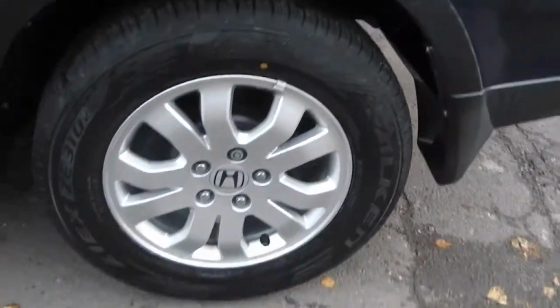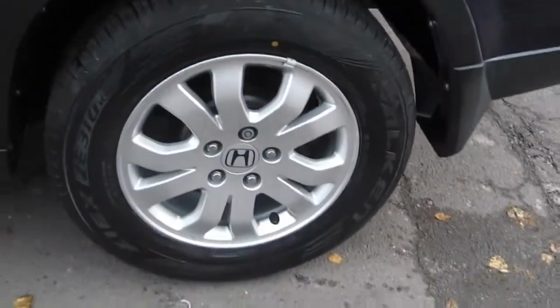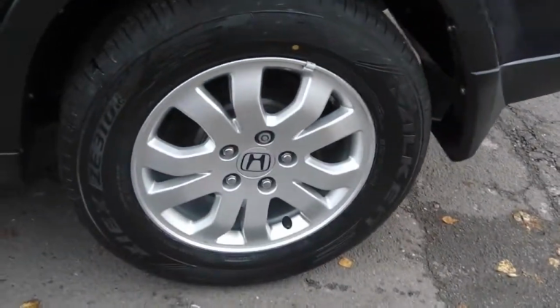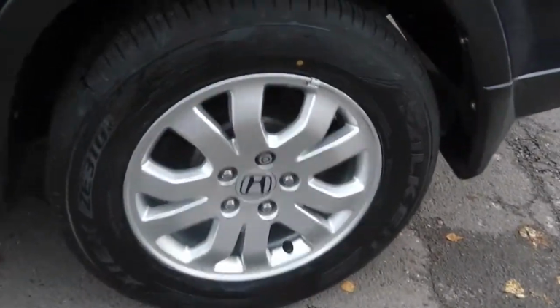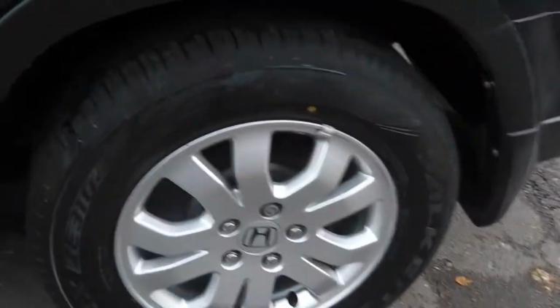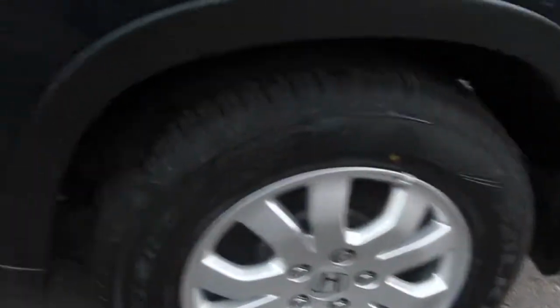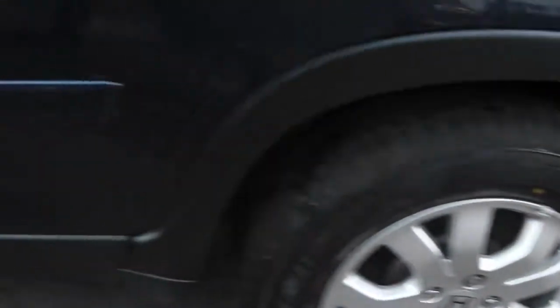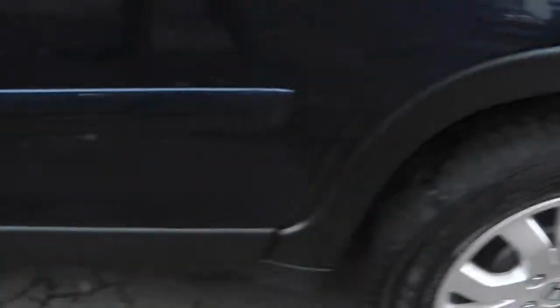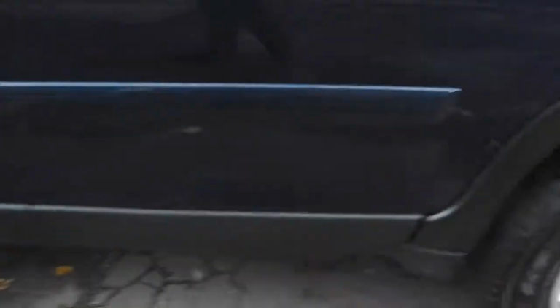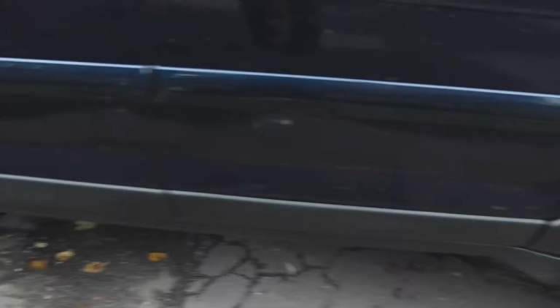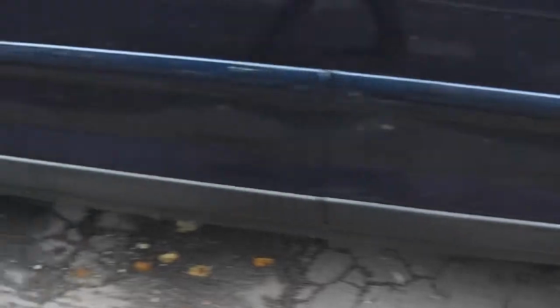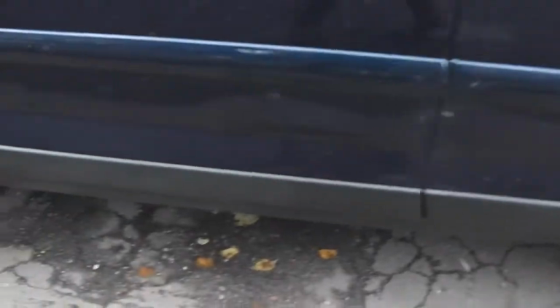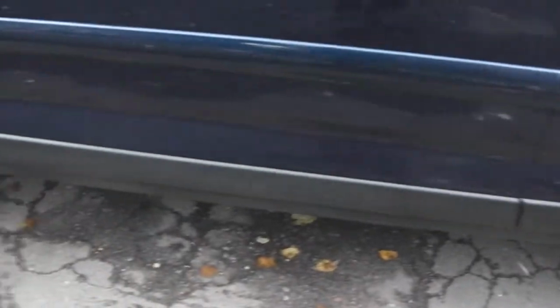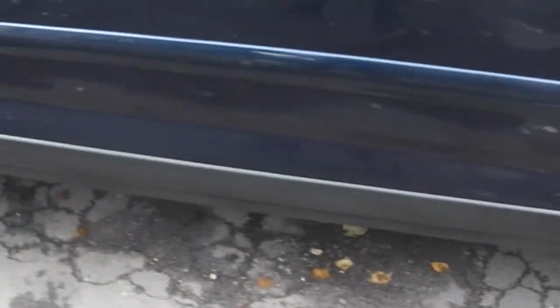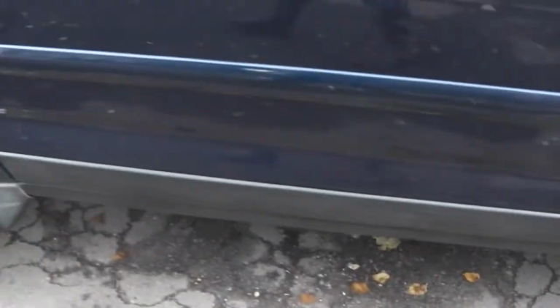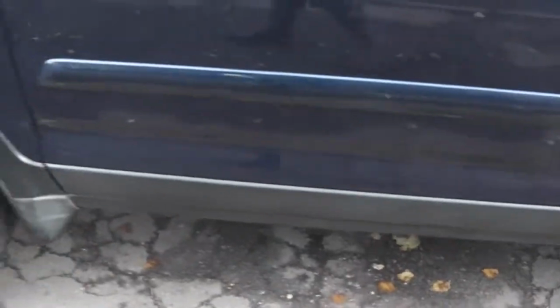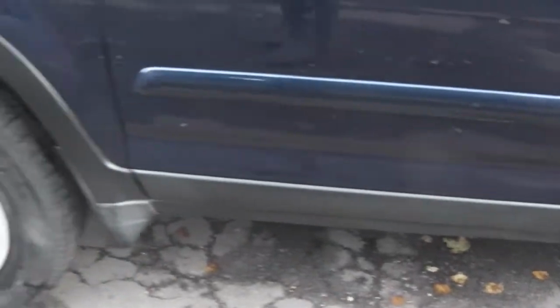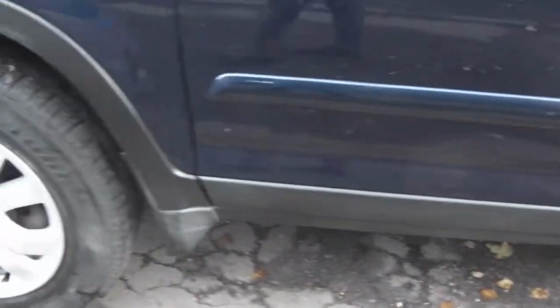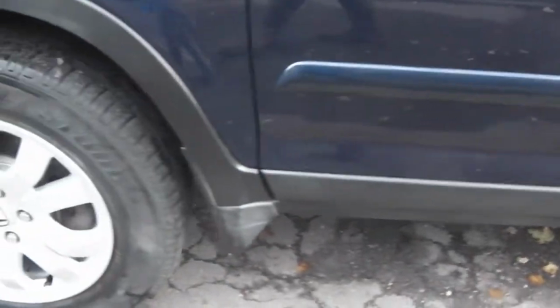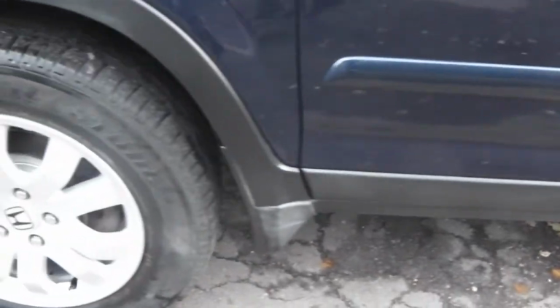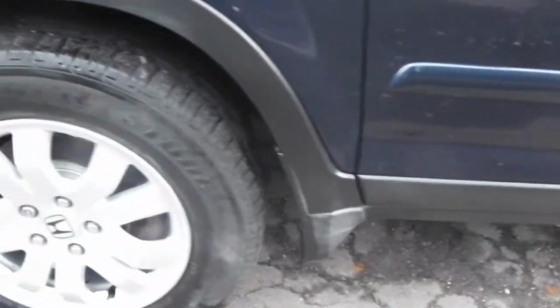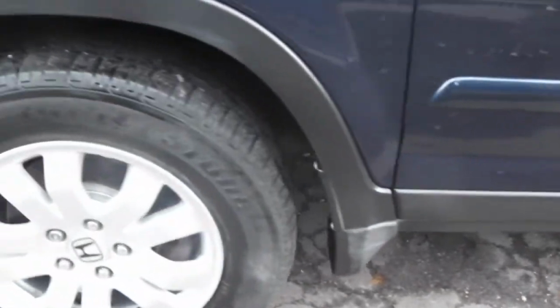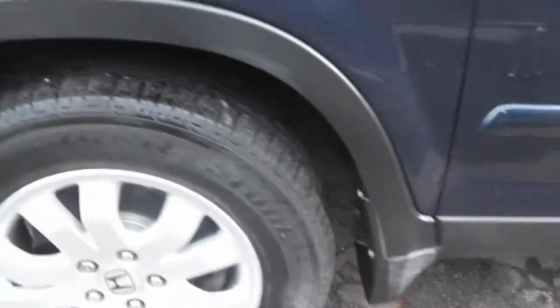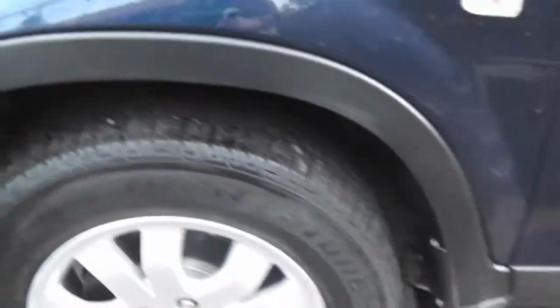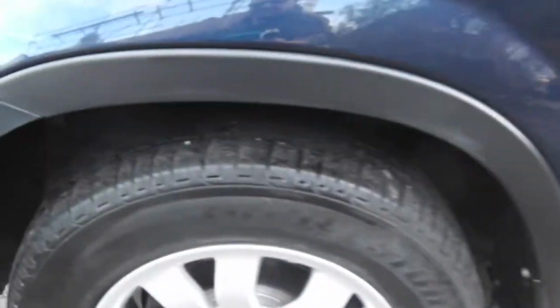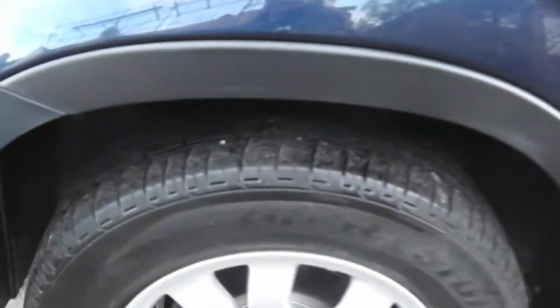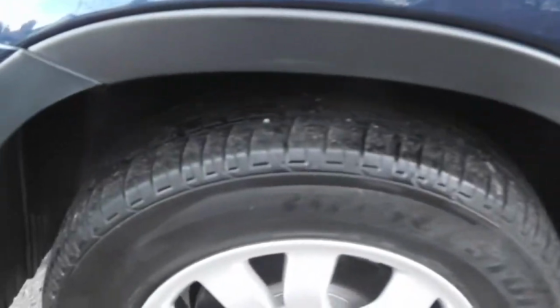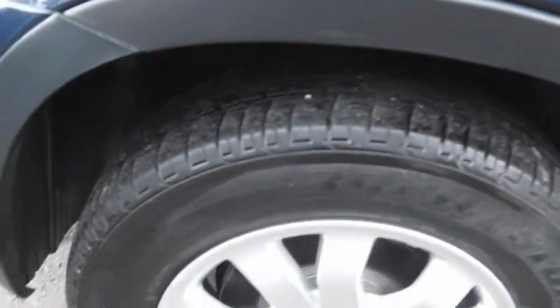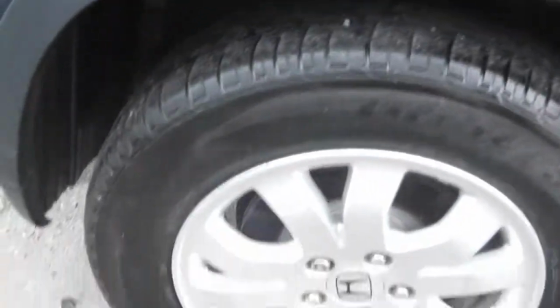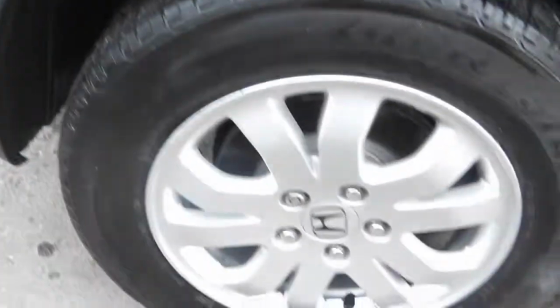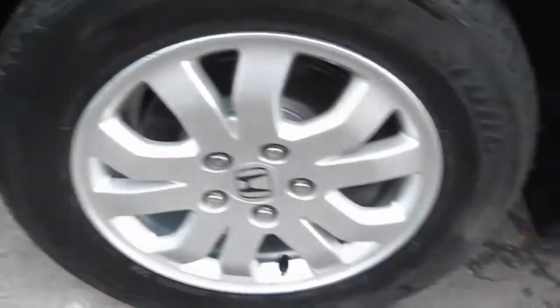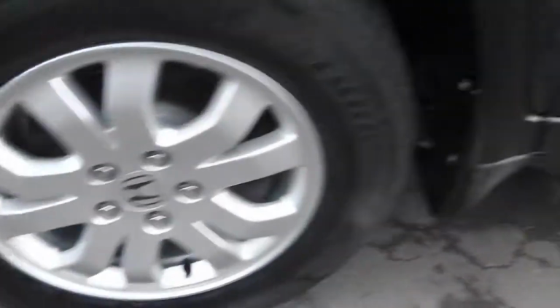As you can see, new discs and new pads, so it's absolutely in great condition.